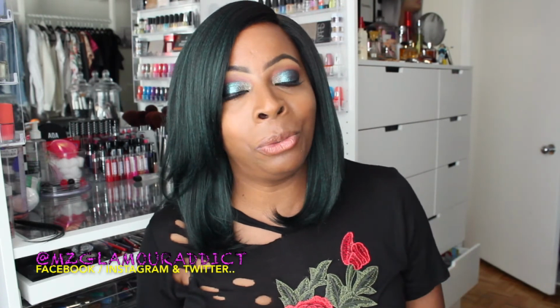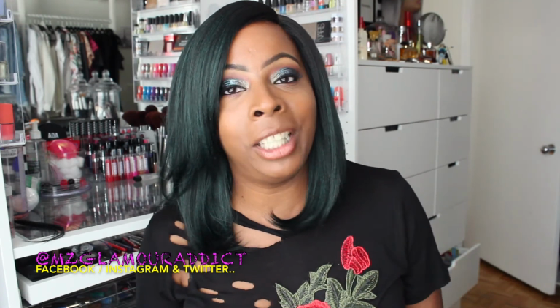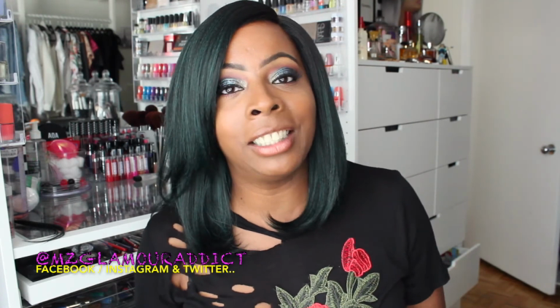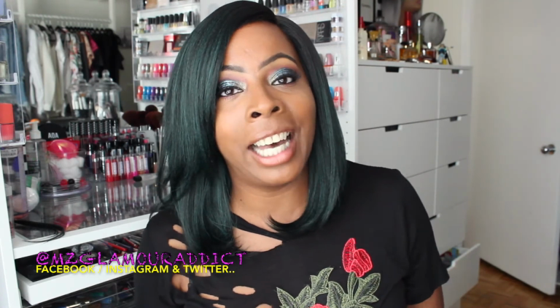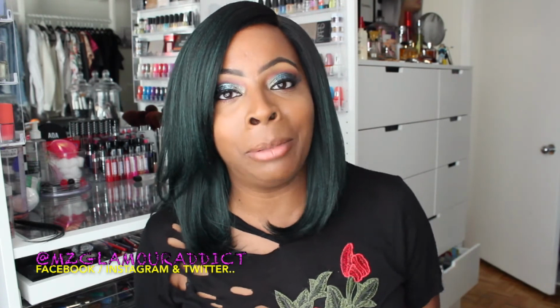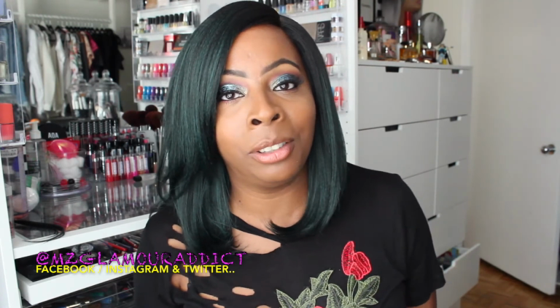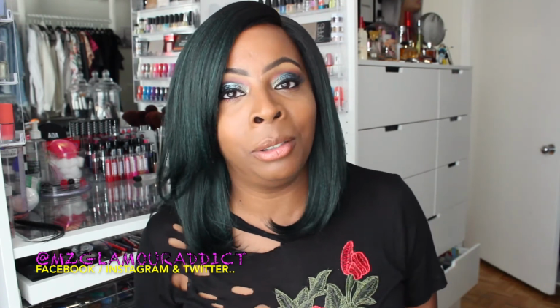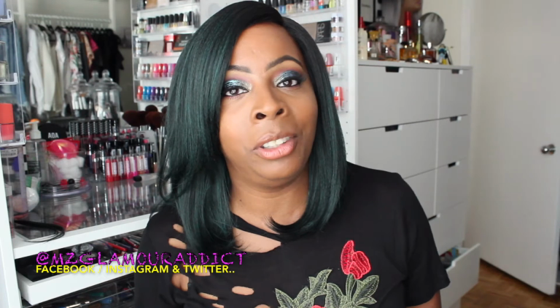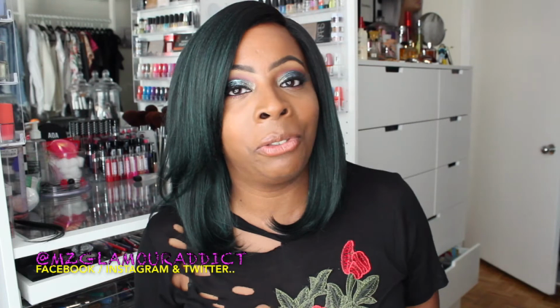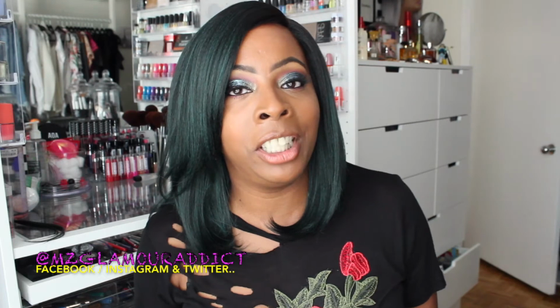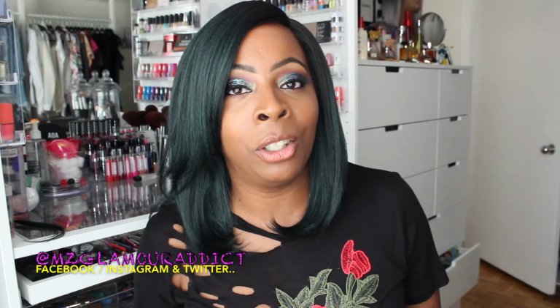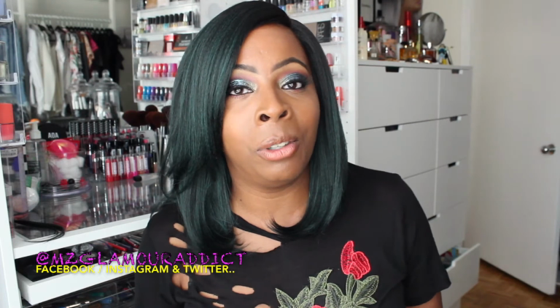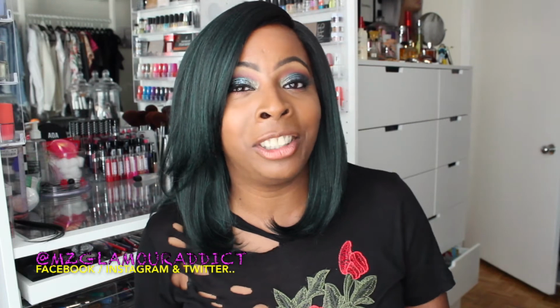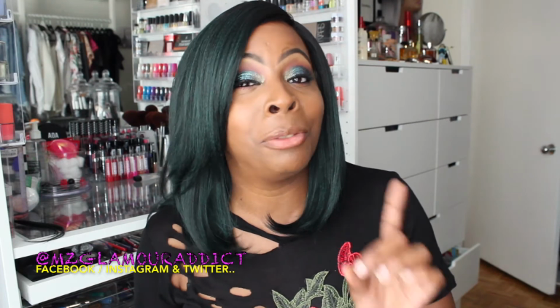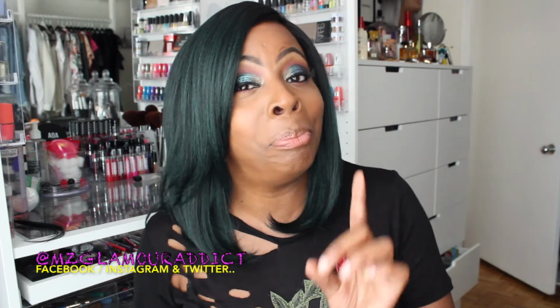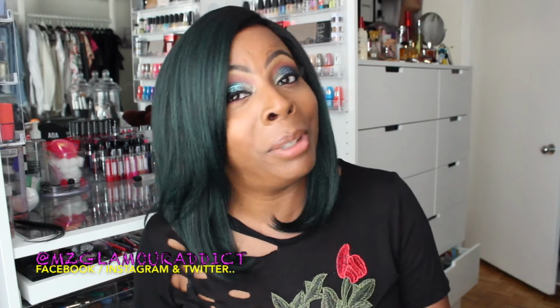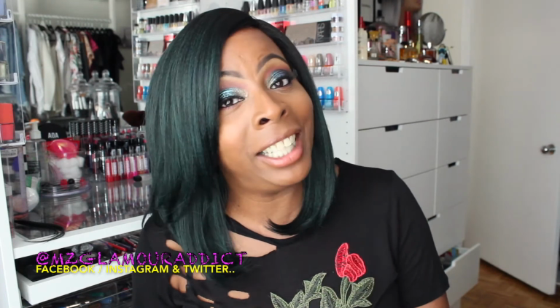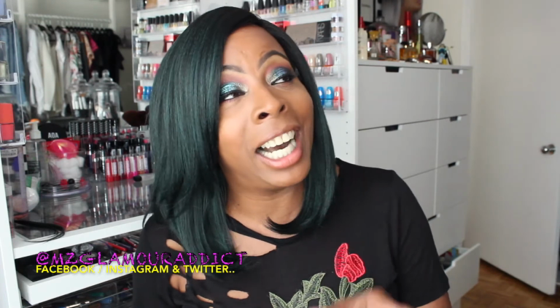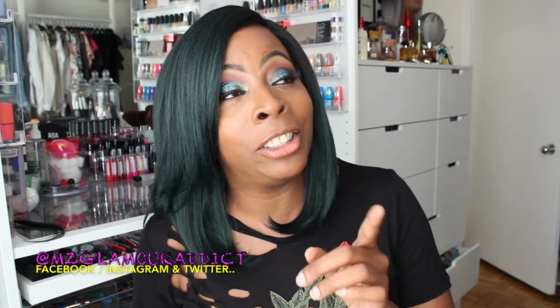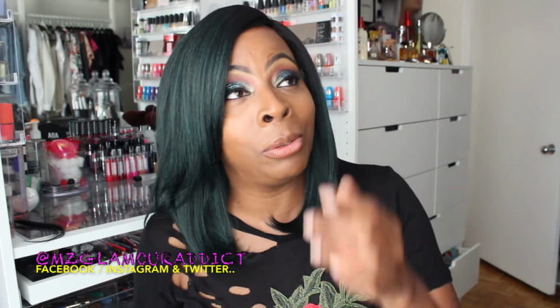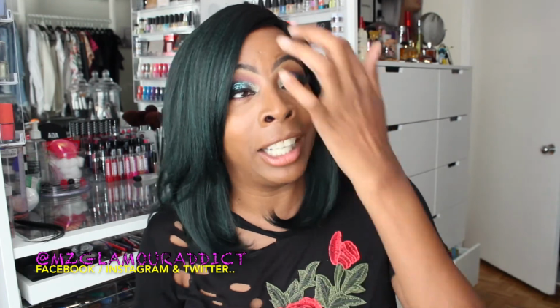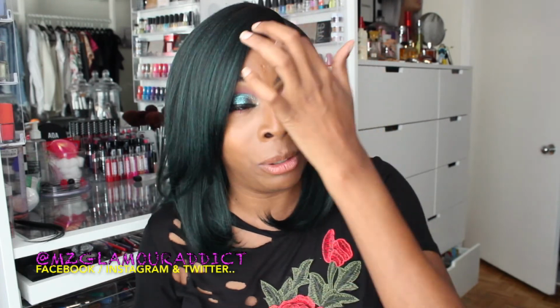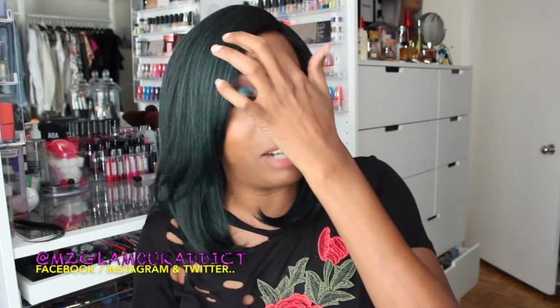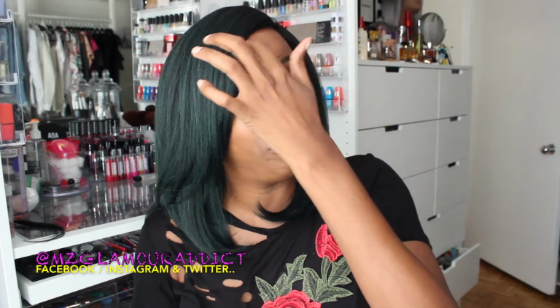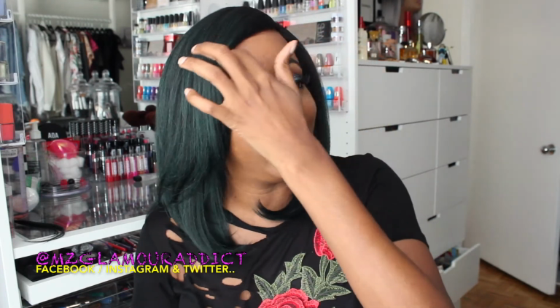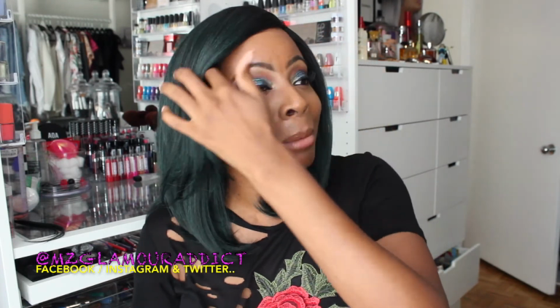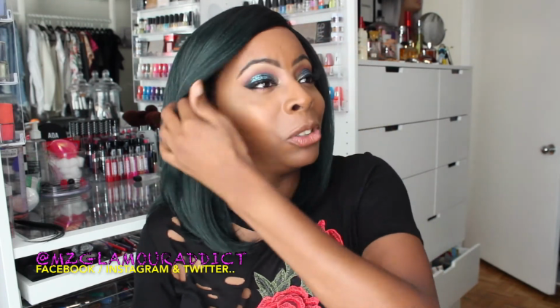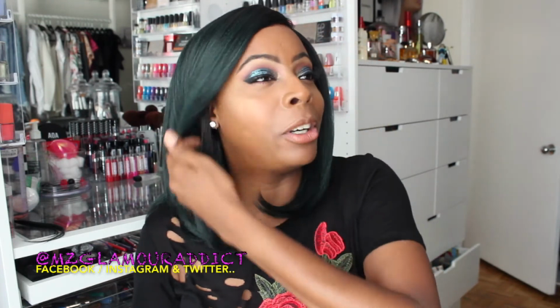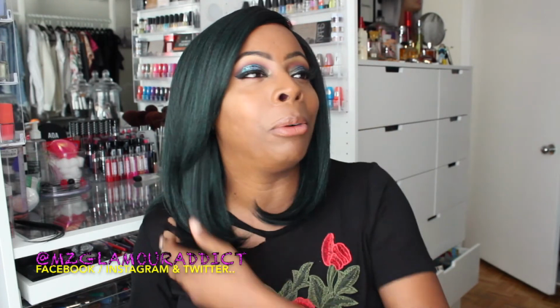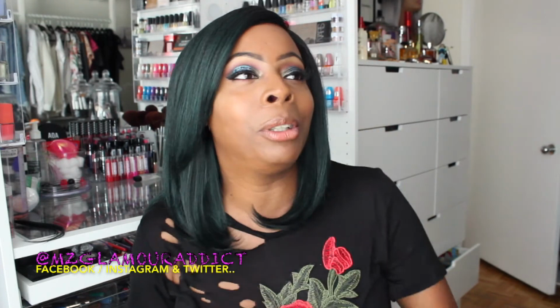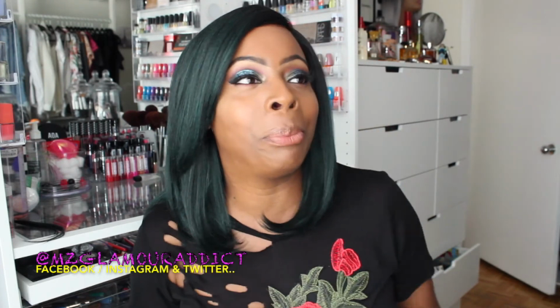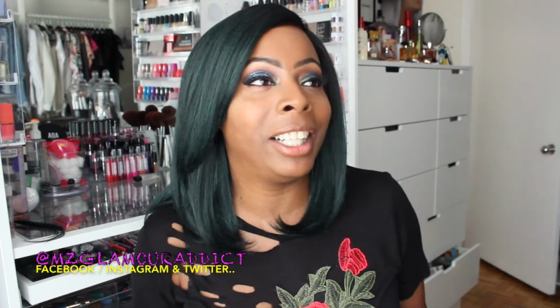This wig is absolutely freaking gorgeous. But I do have a butt — I'm going to start out with the butt.